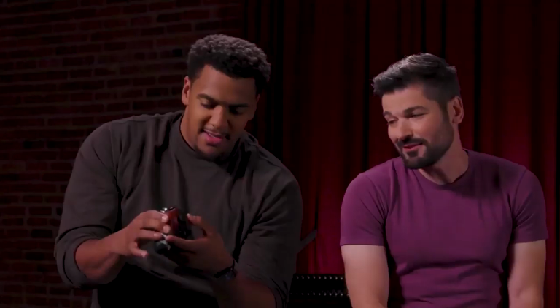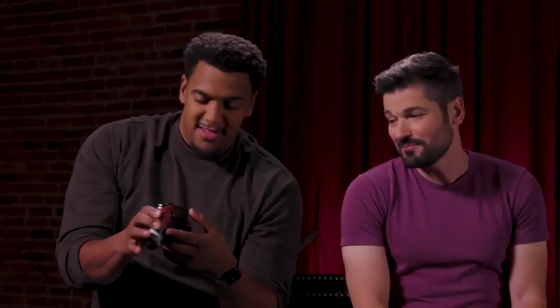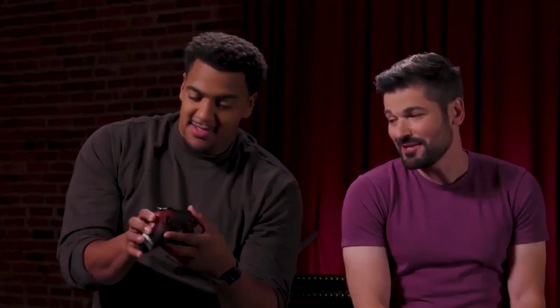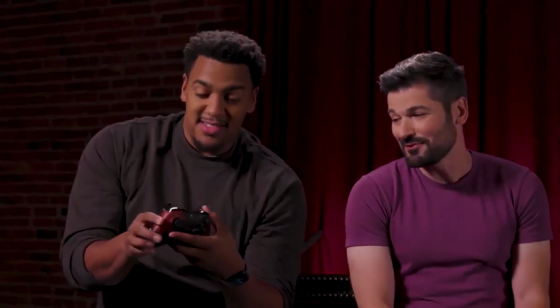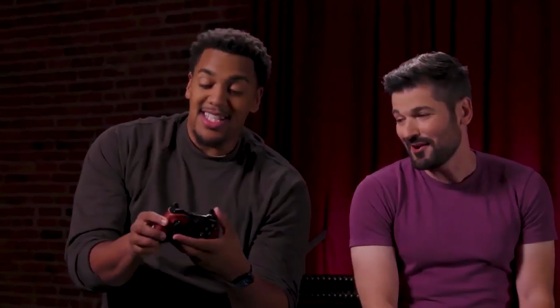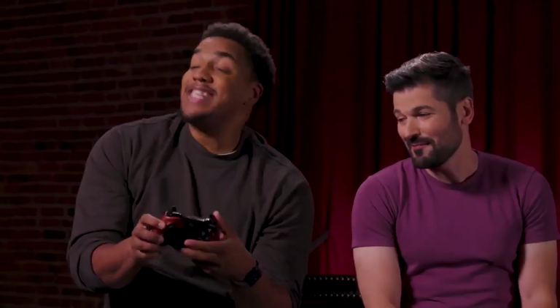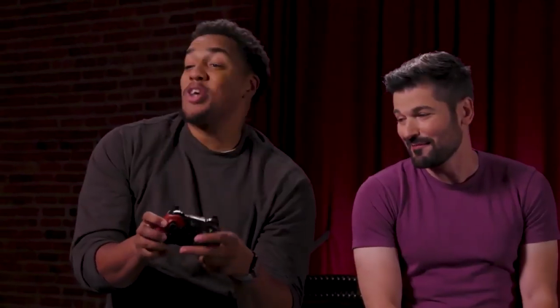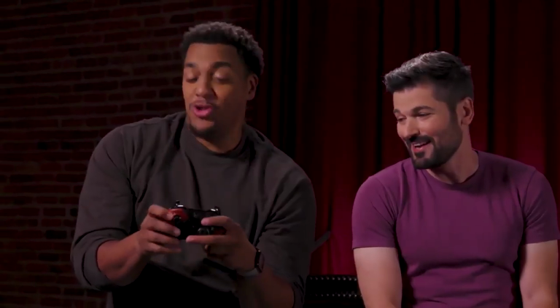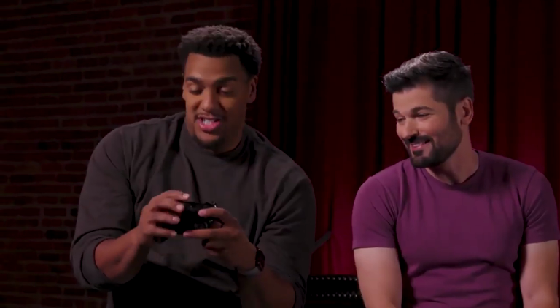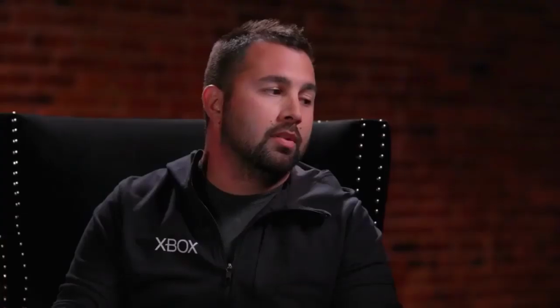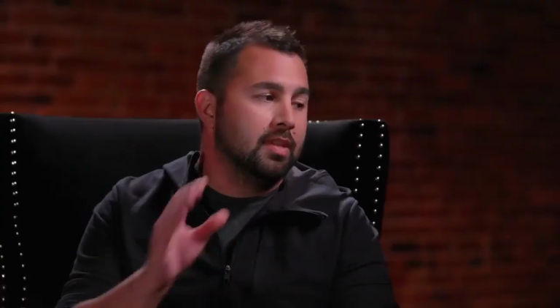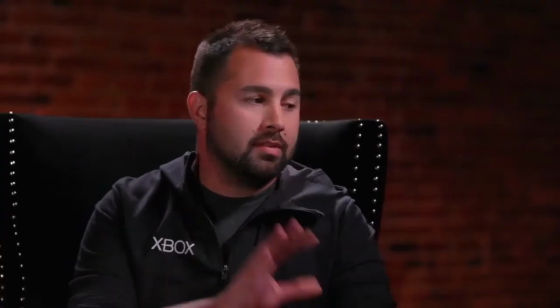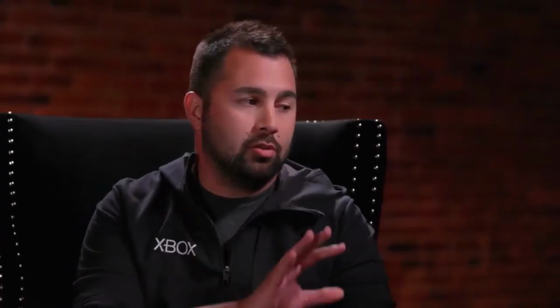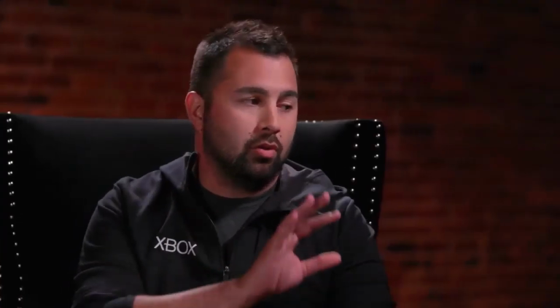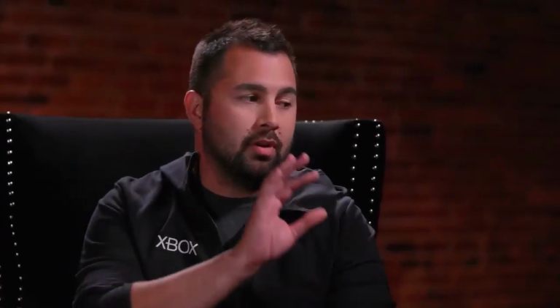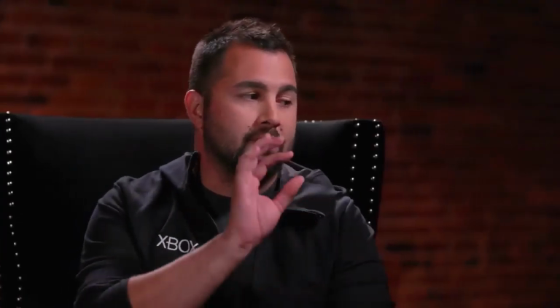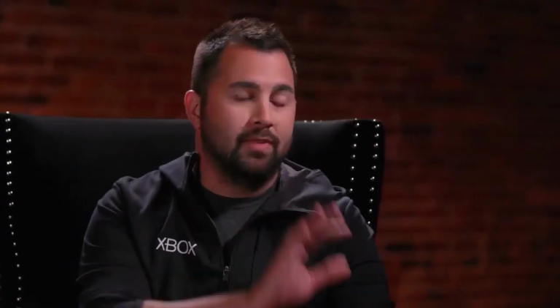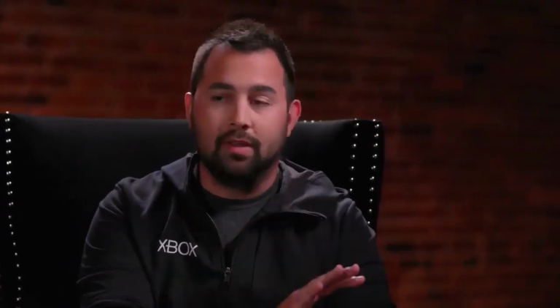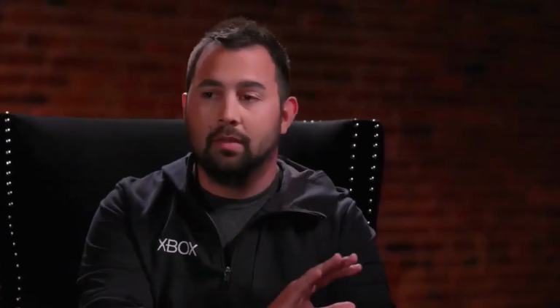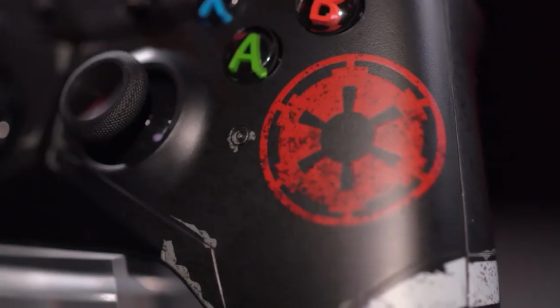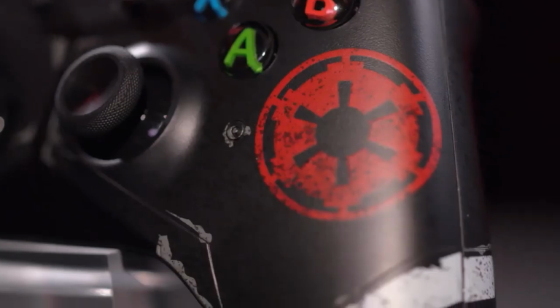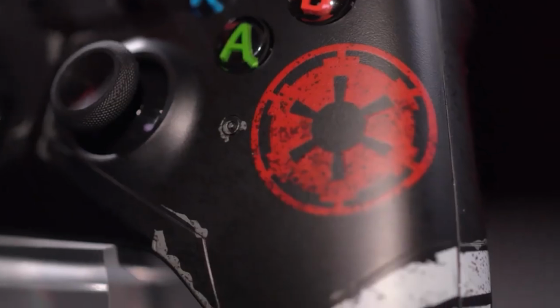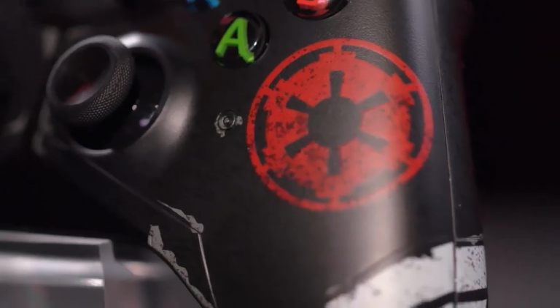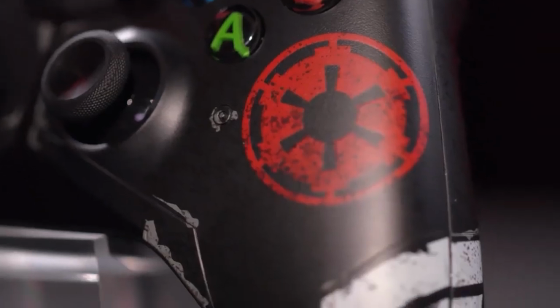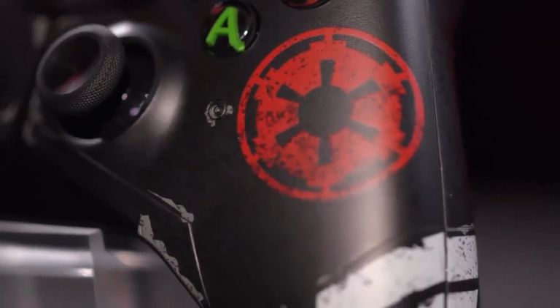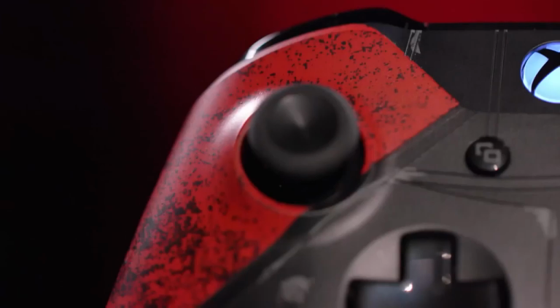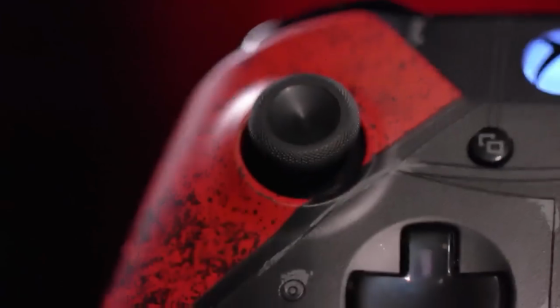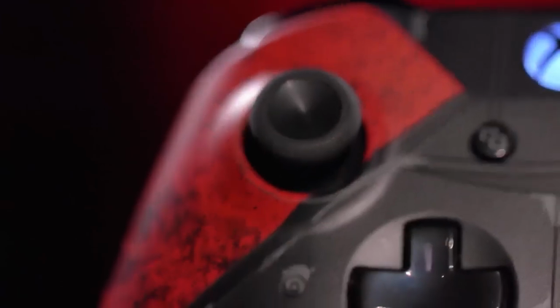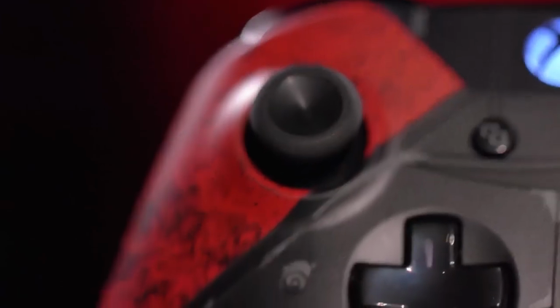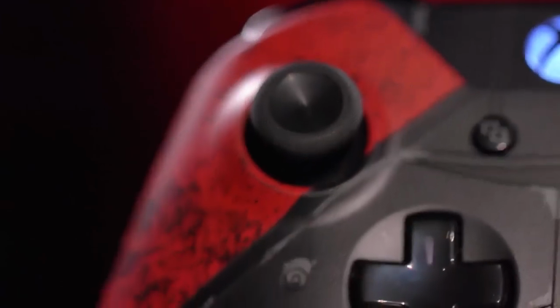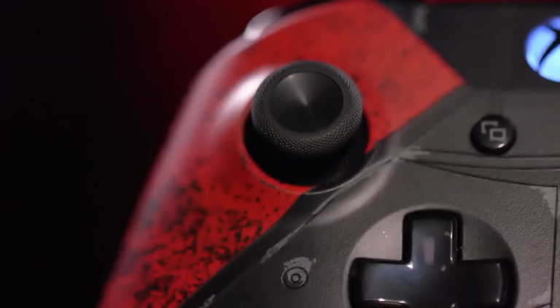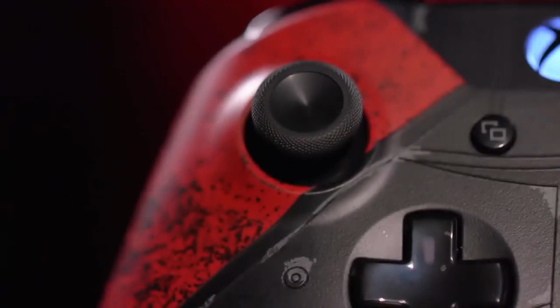It looks pretty true to armor. This controller is very limited edition — we're at 7,000 units.